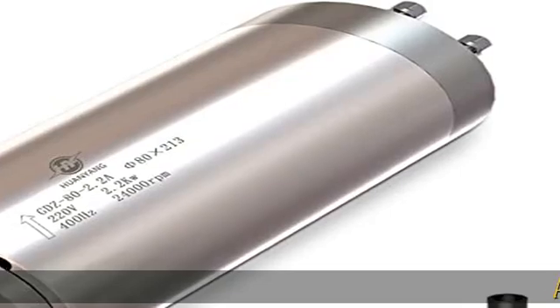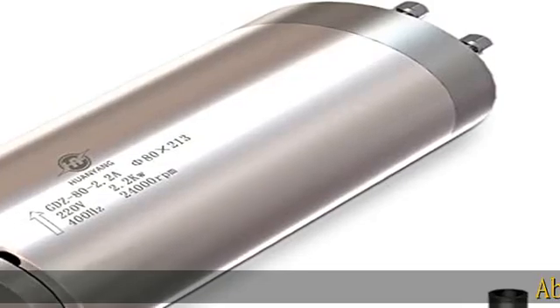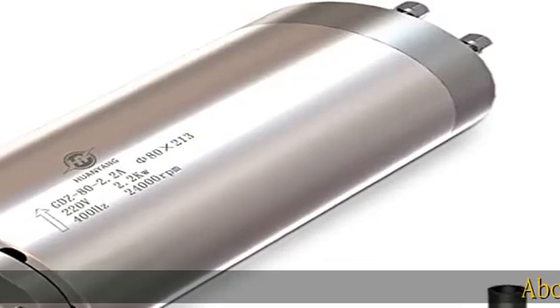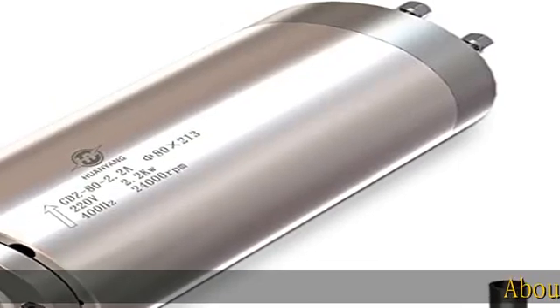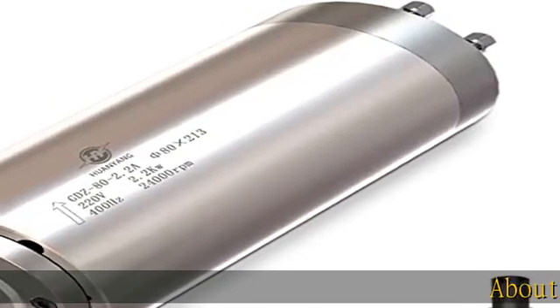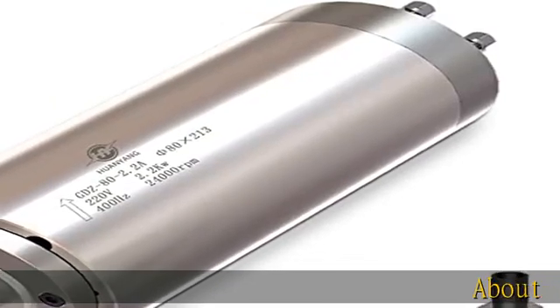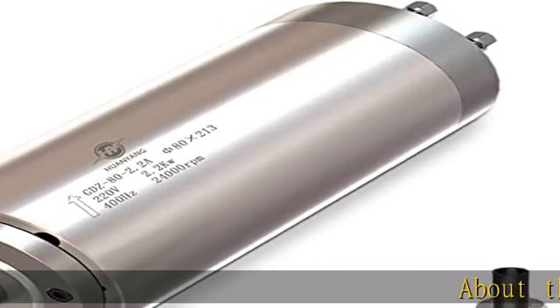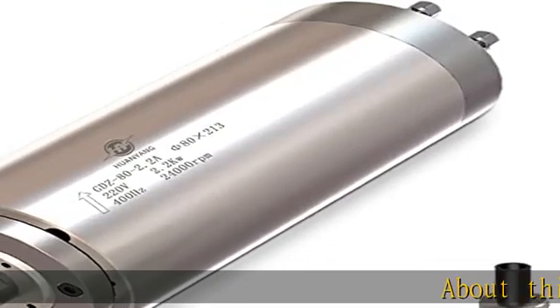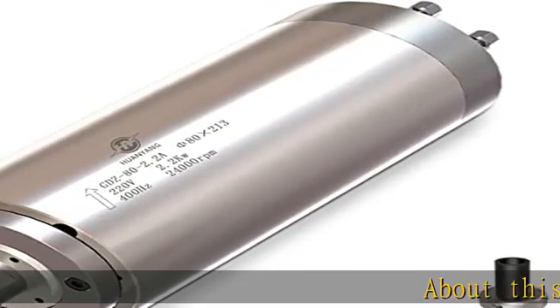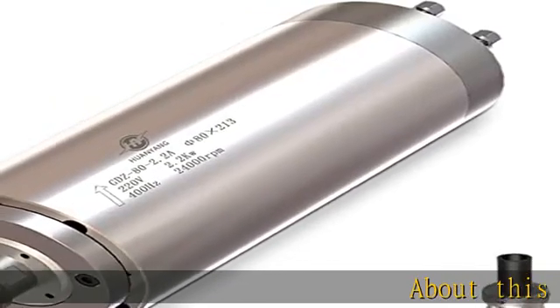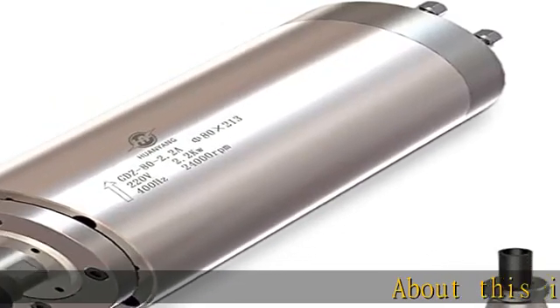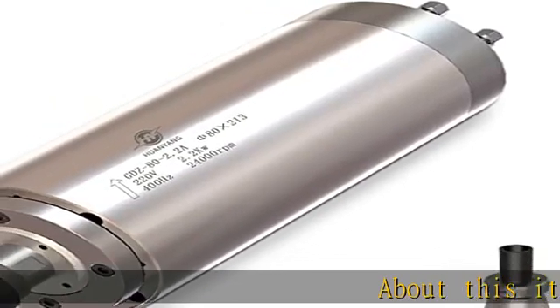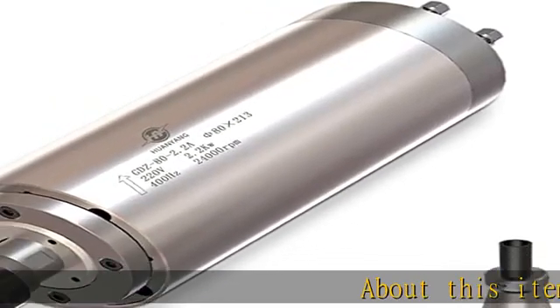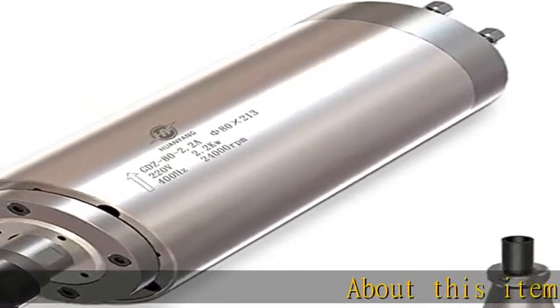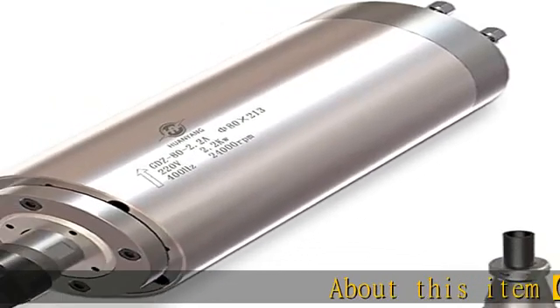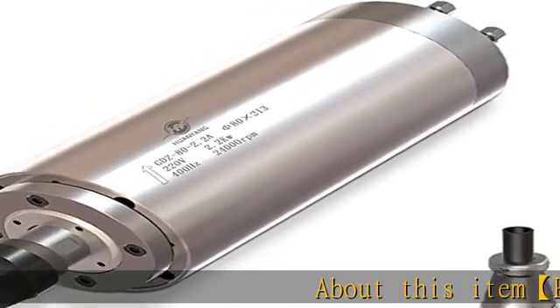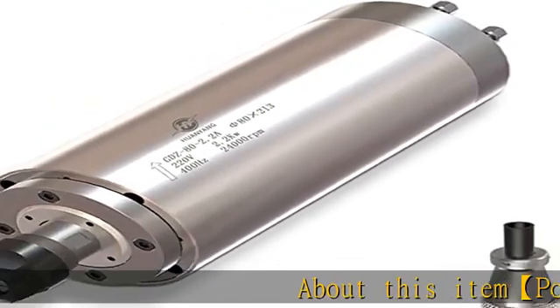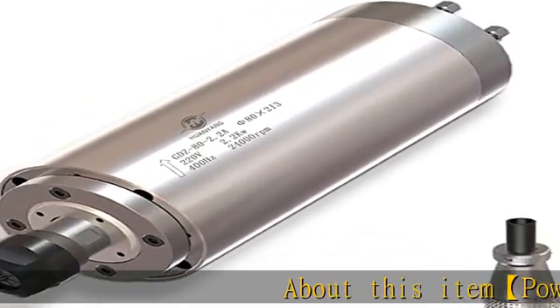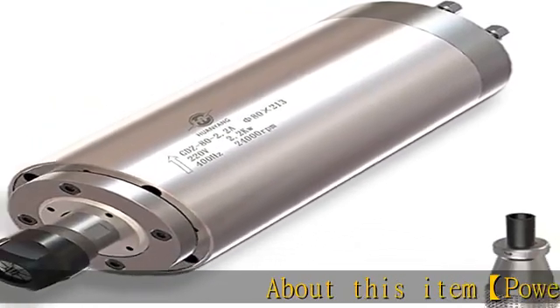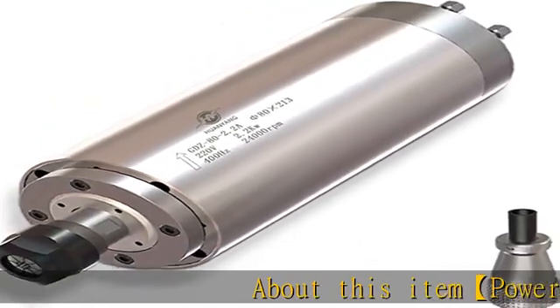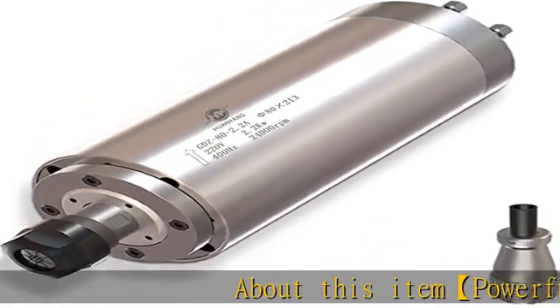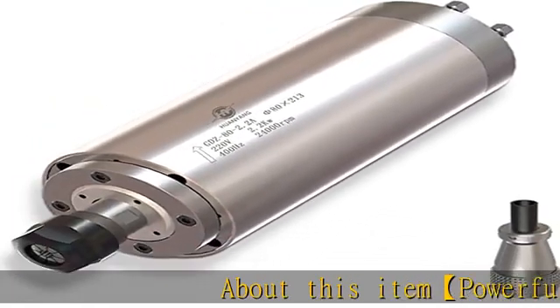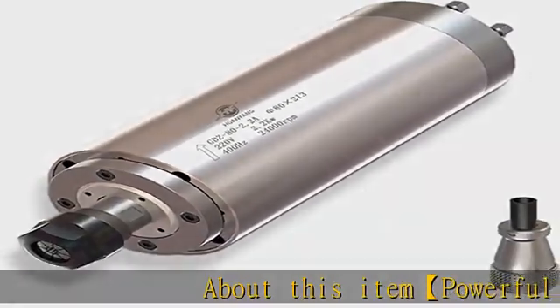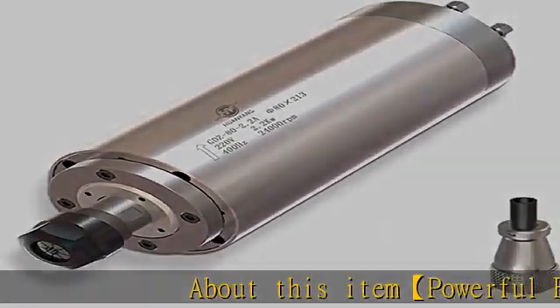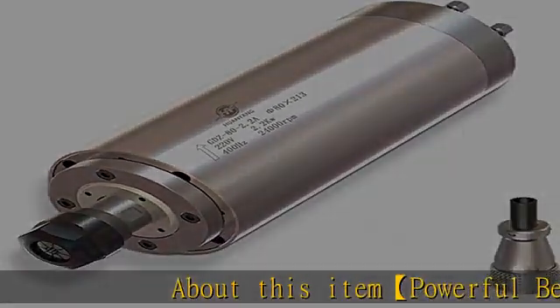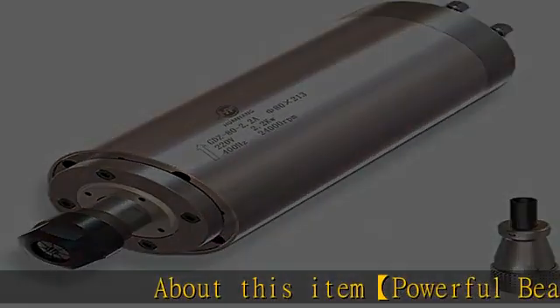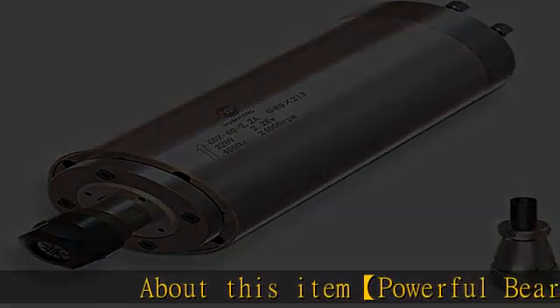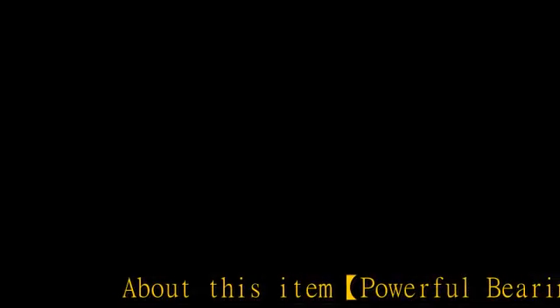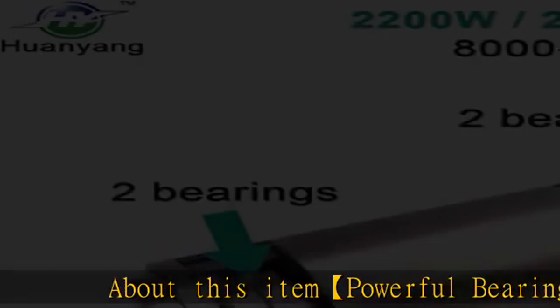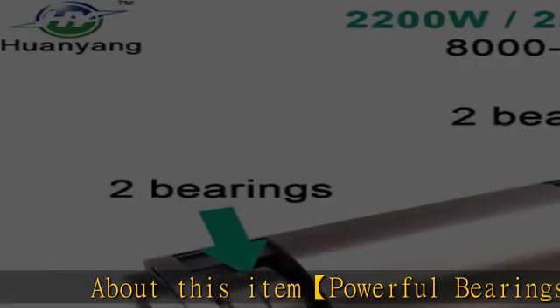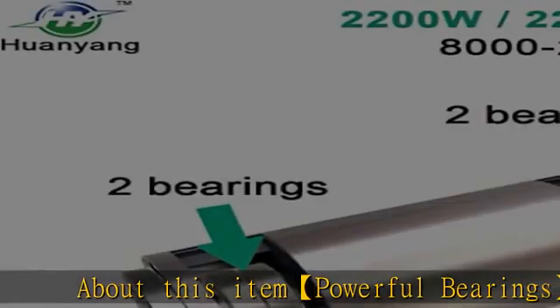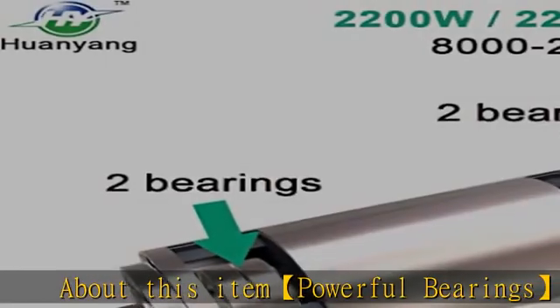Powerful Bearings: Adopts imported bearings with high accuracy, precision and durability.